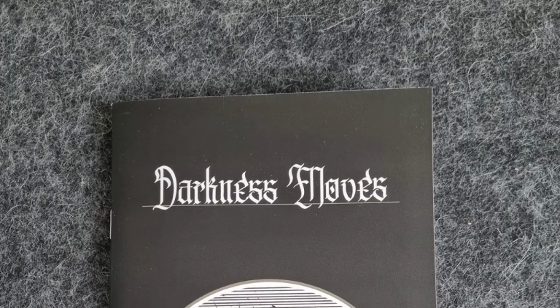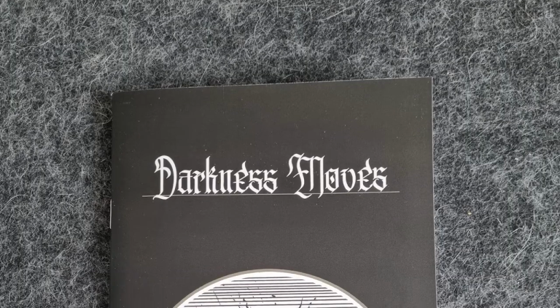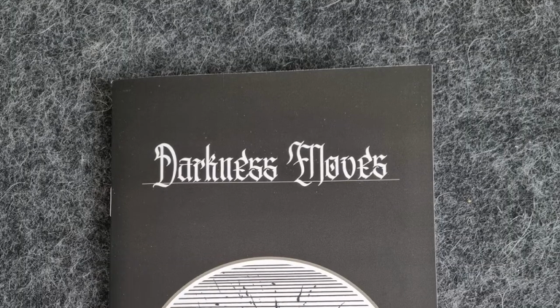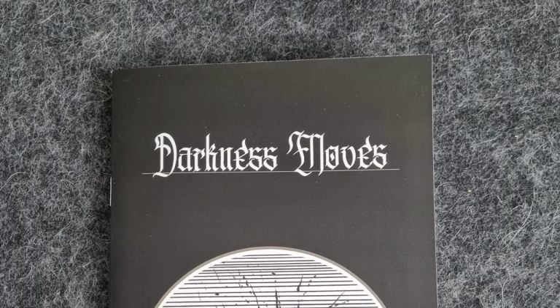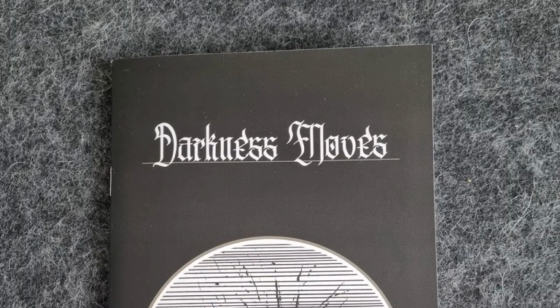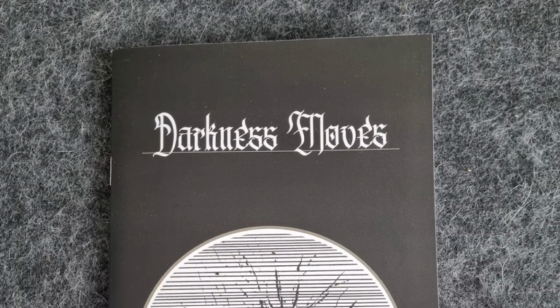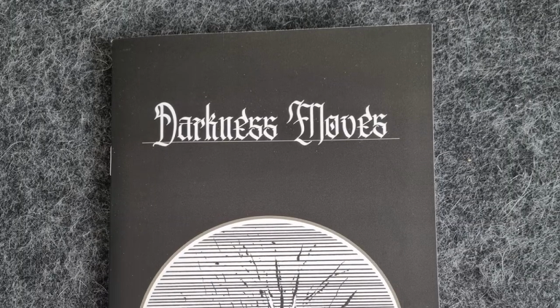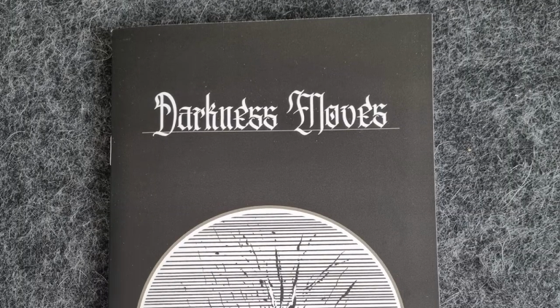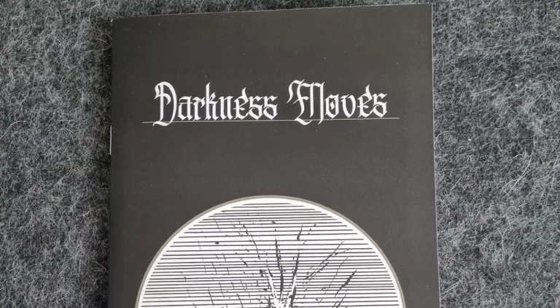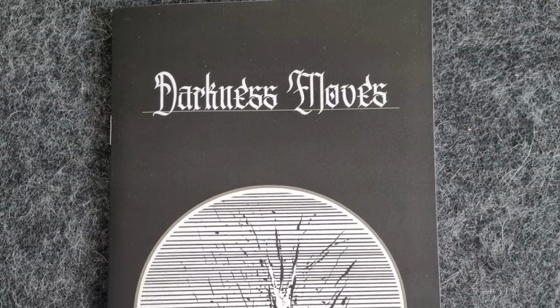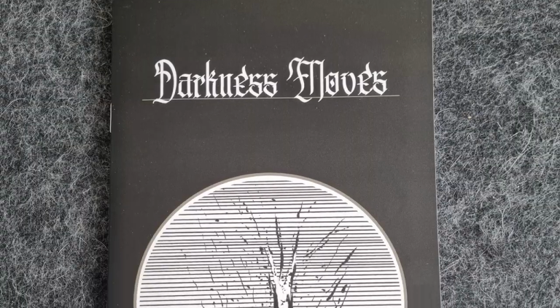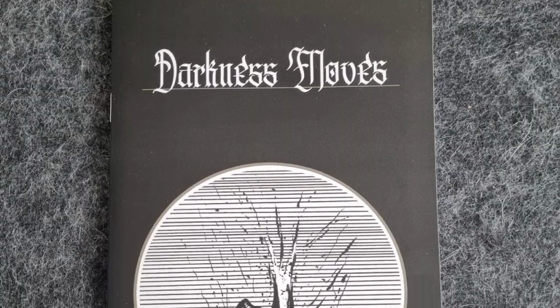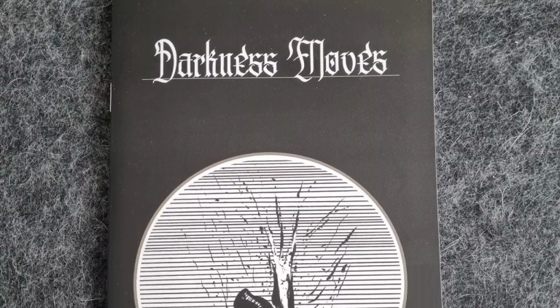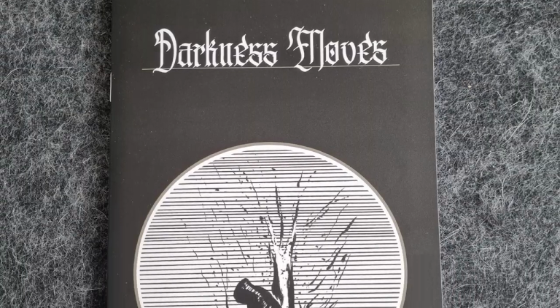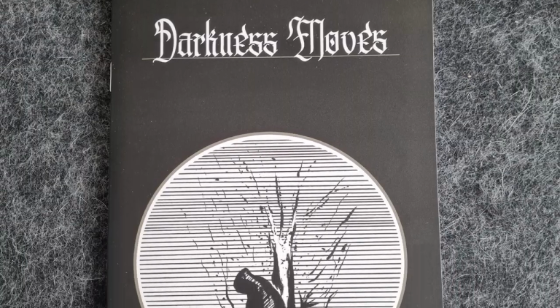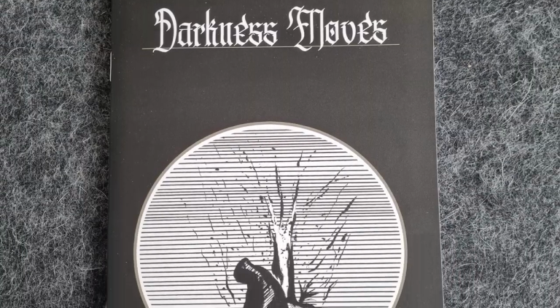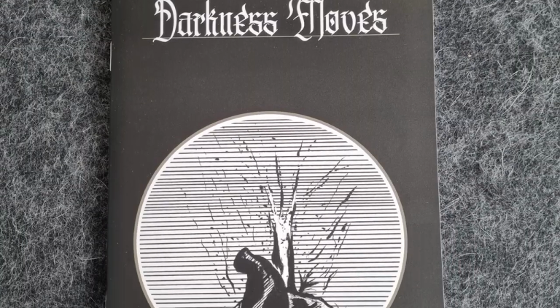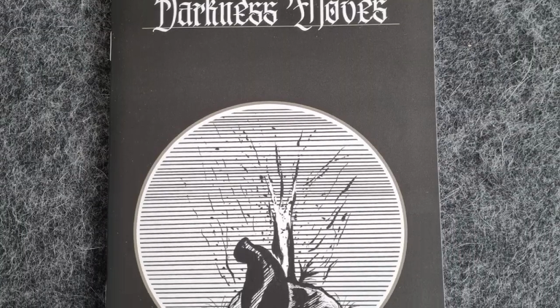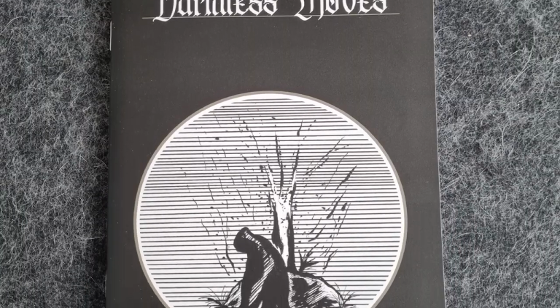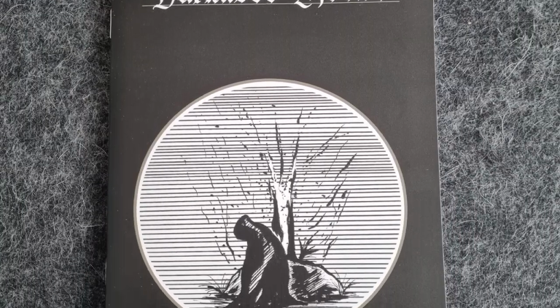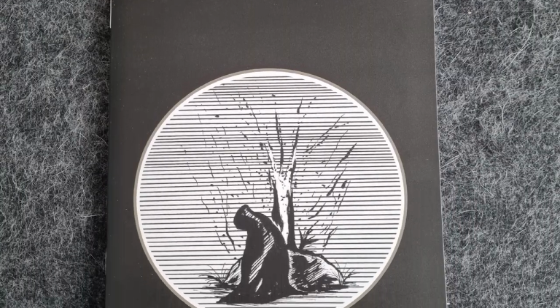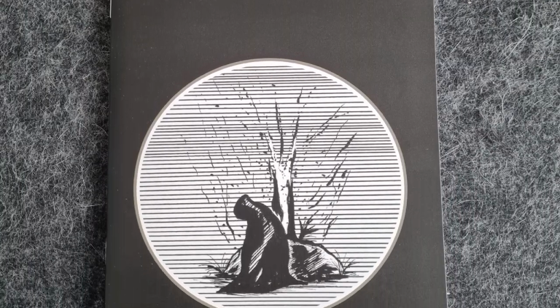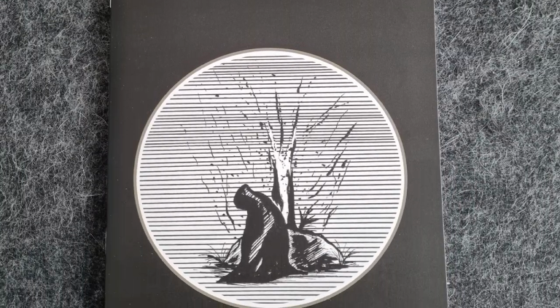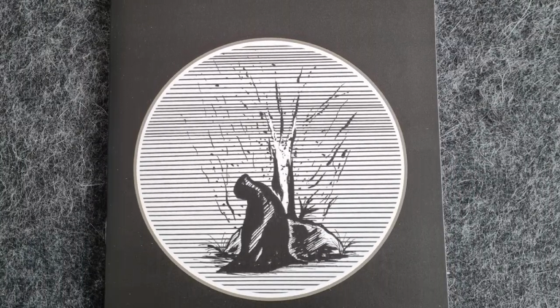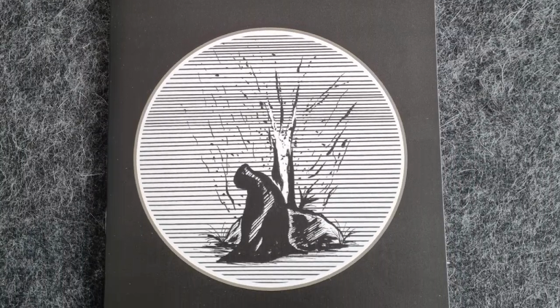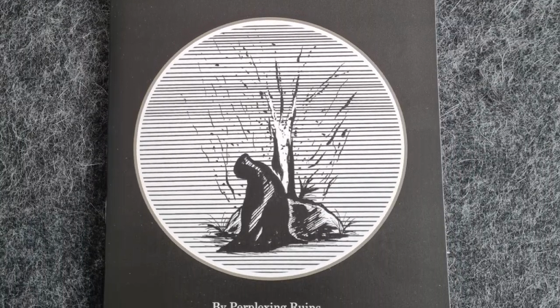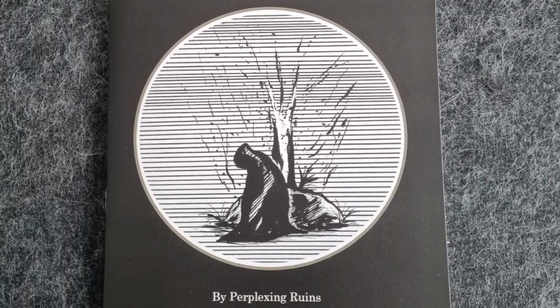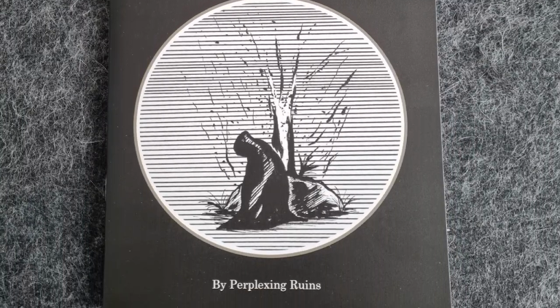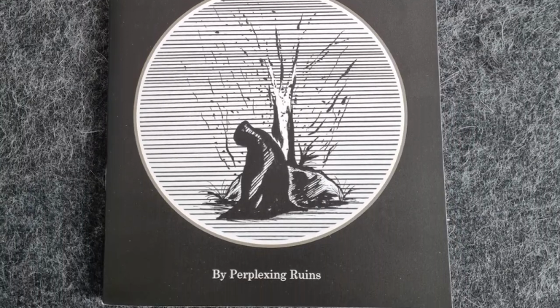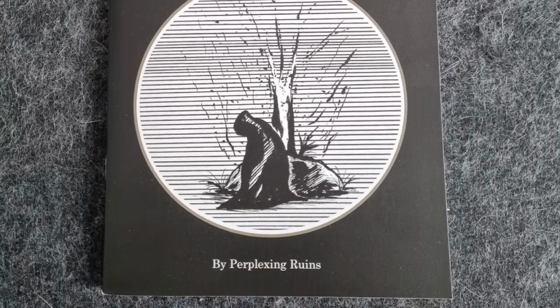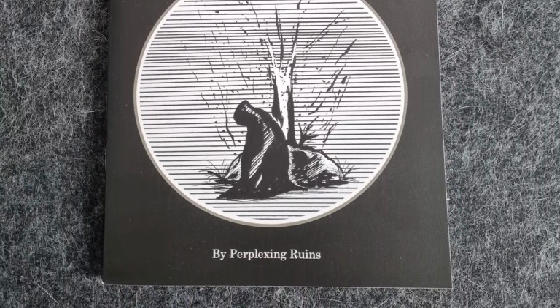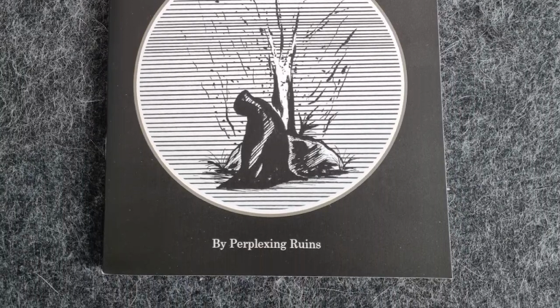Check out Darkness Moves by Perplexing Ruins if you want evocative art and a good introduction to Cairn as a system.